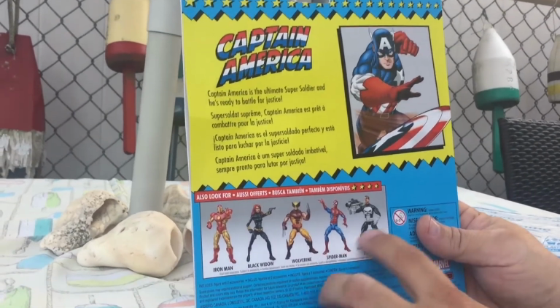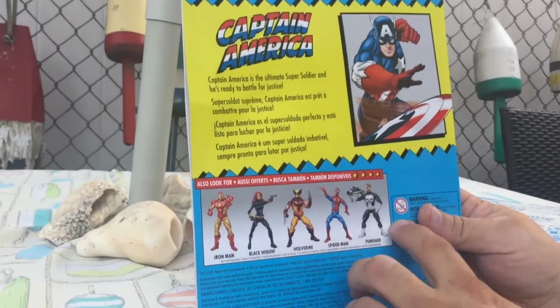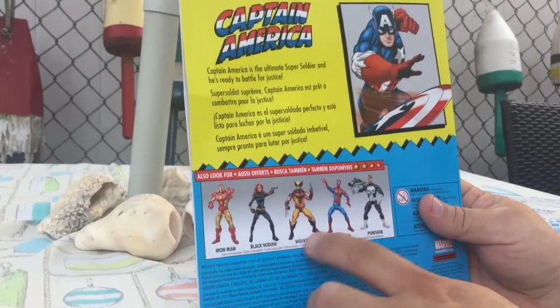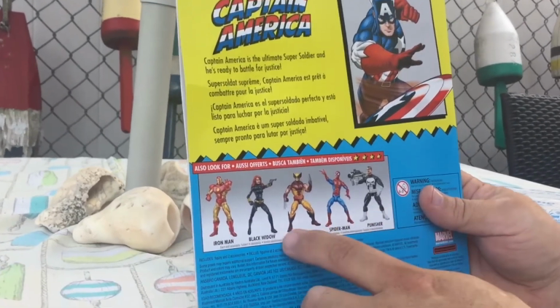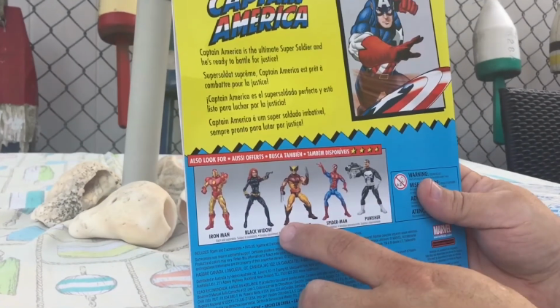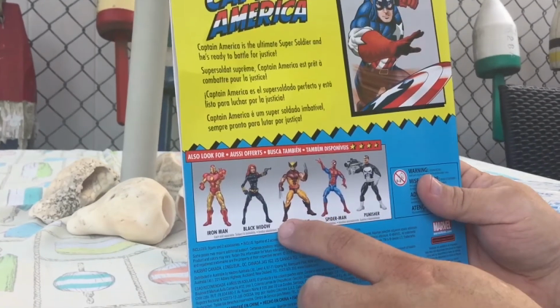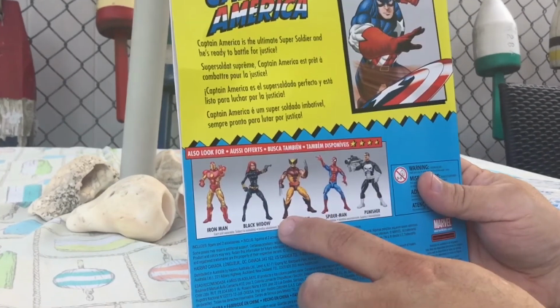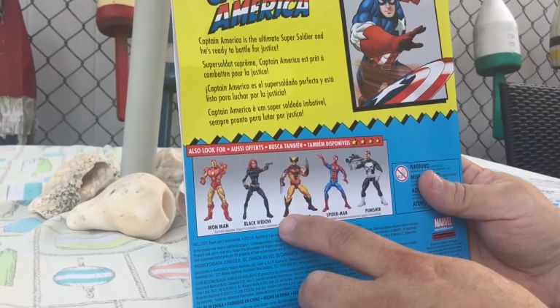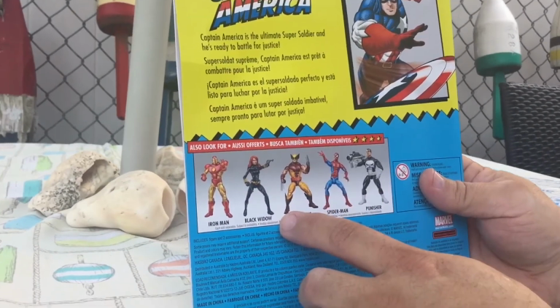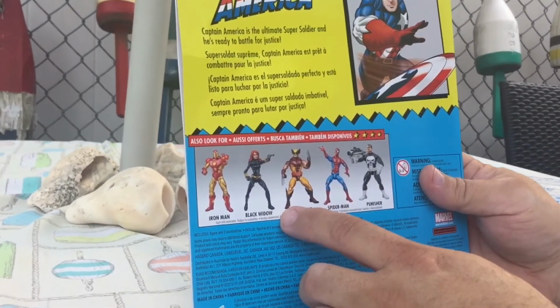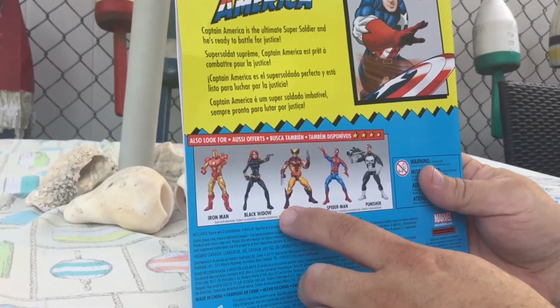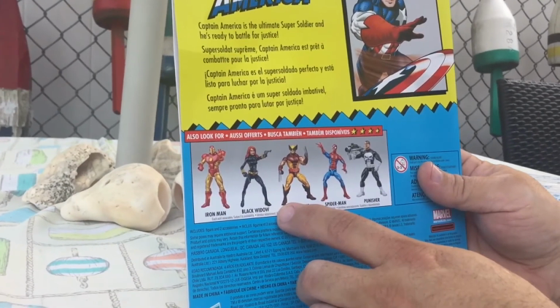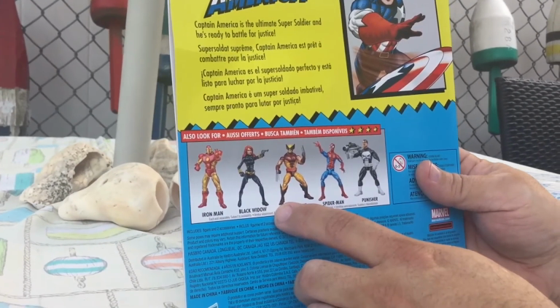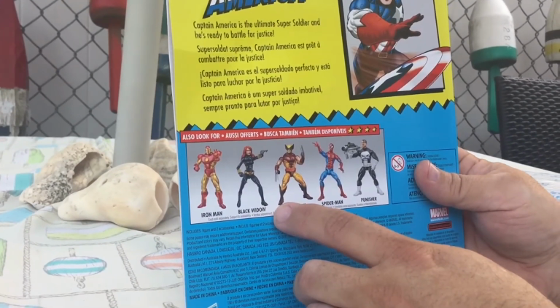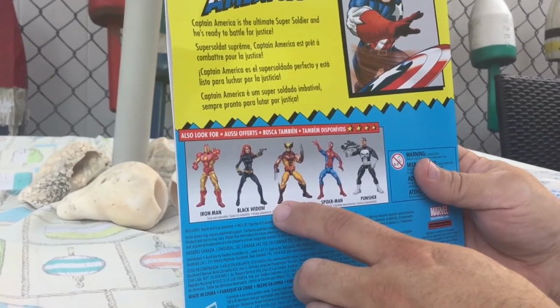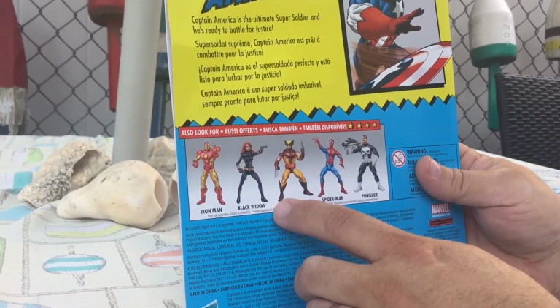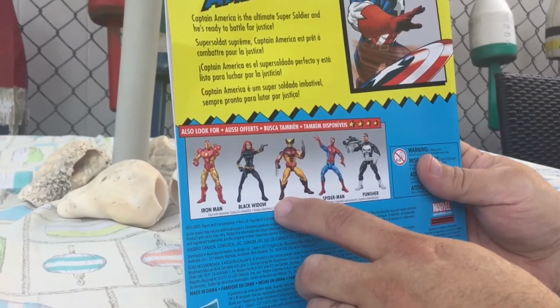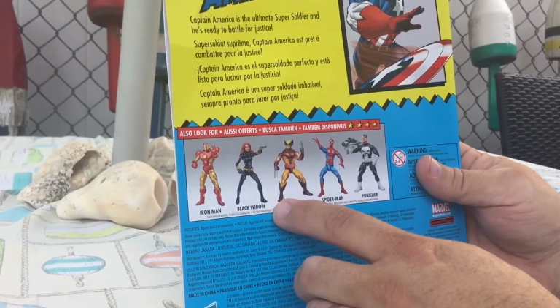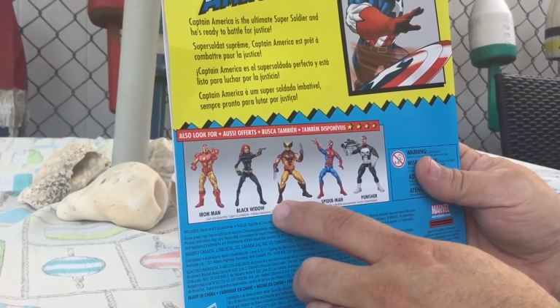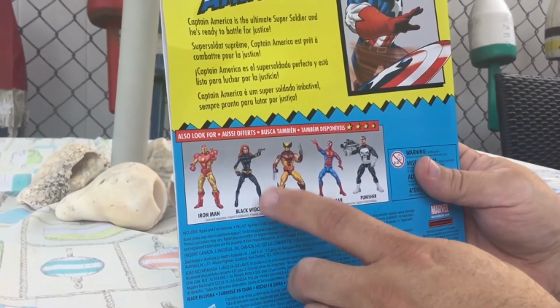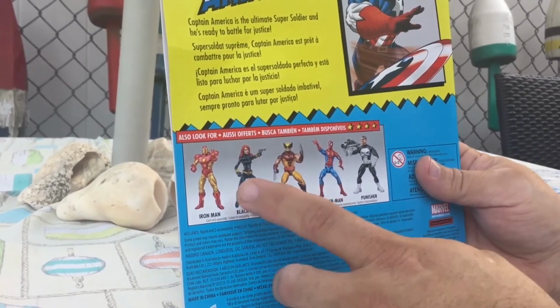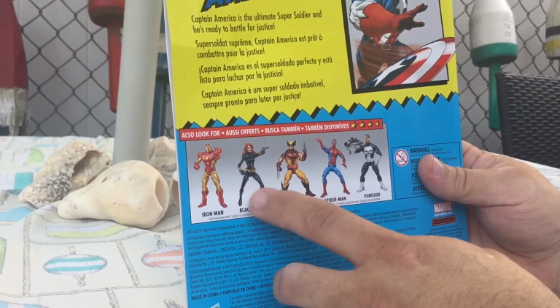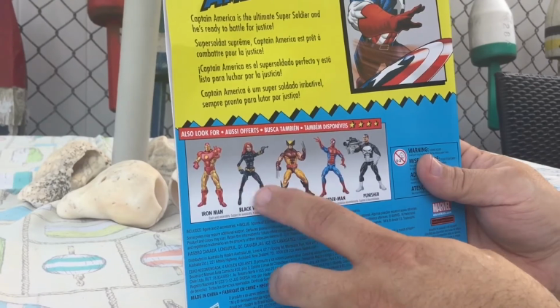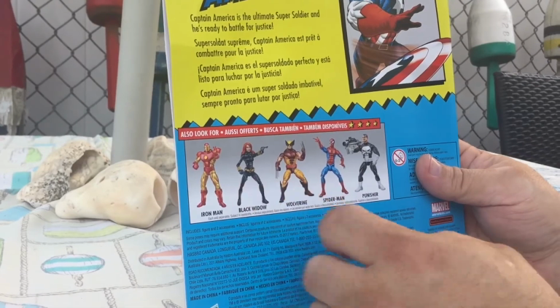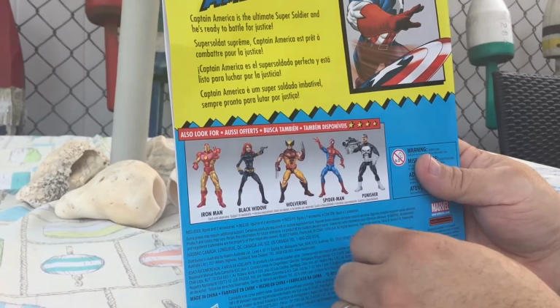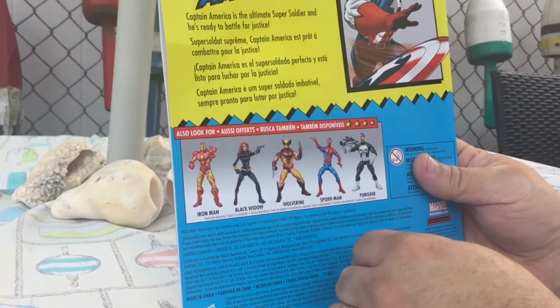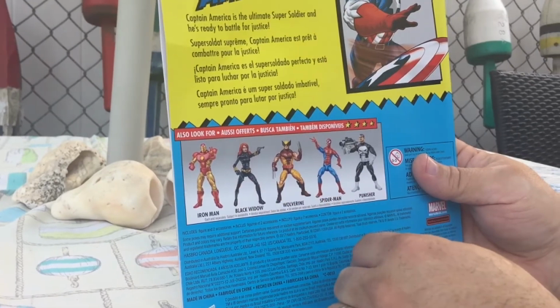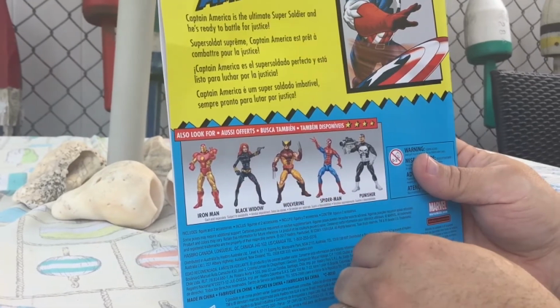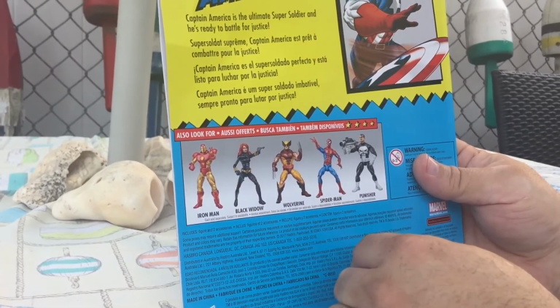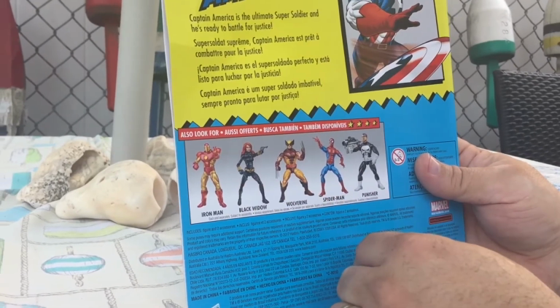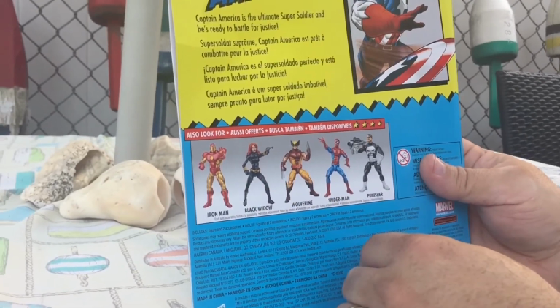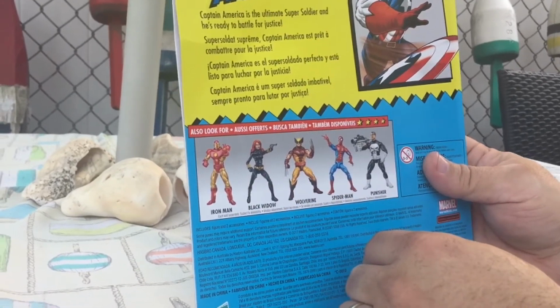I've looked at these other figures in the line, and maybe just Black Widow would be one I'd be interested in.